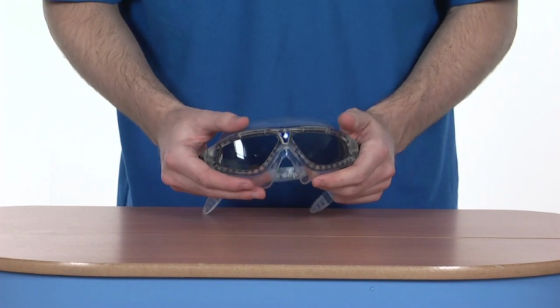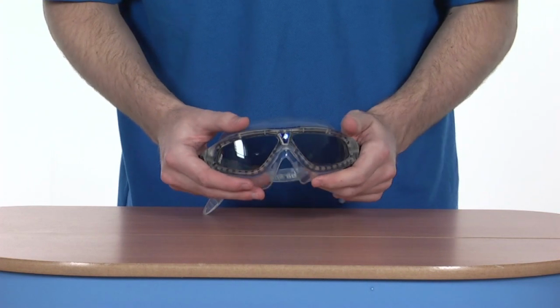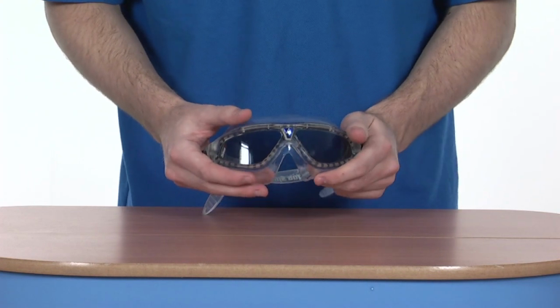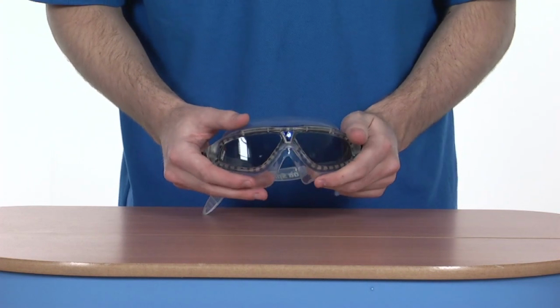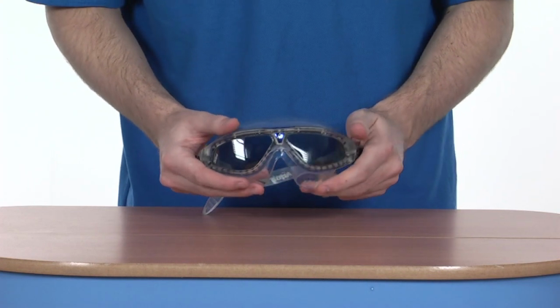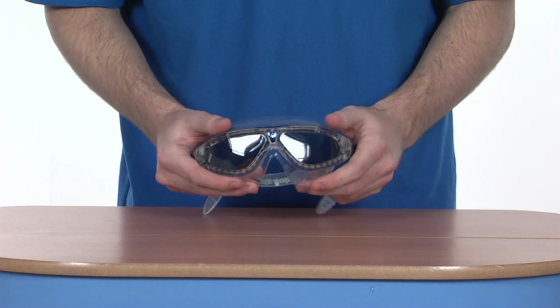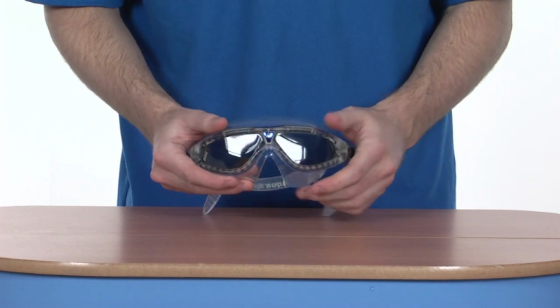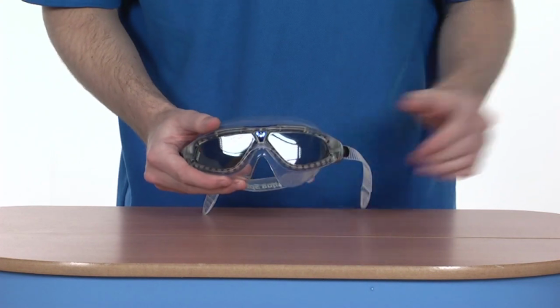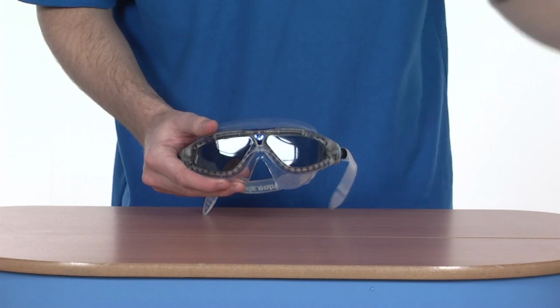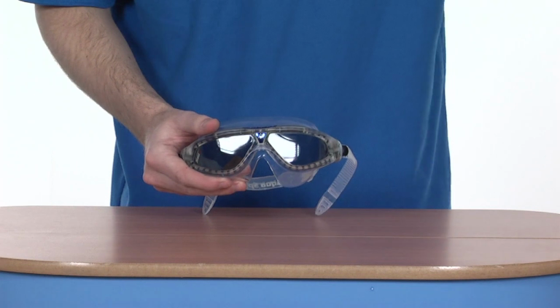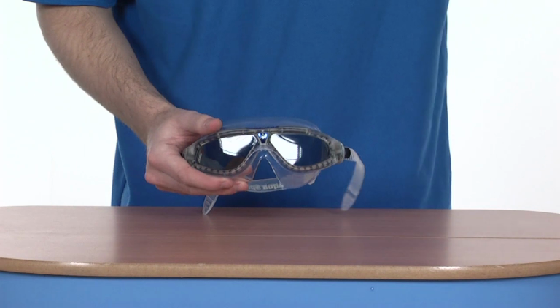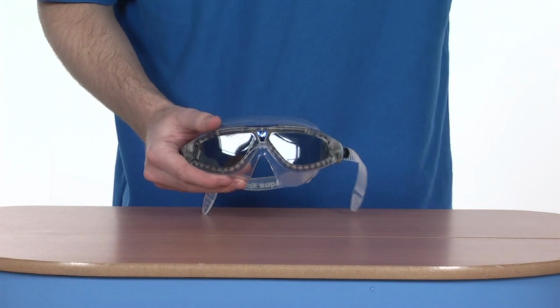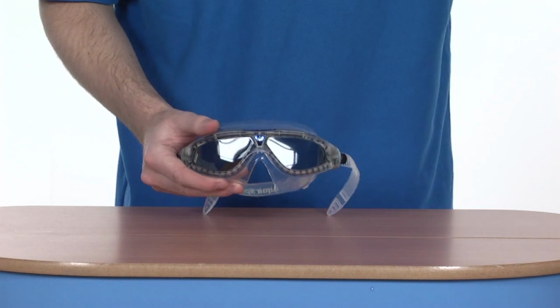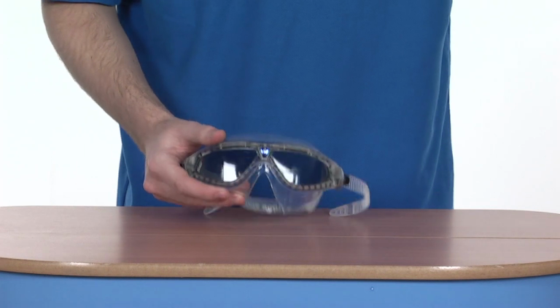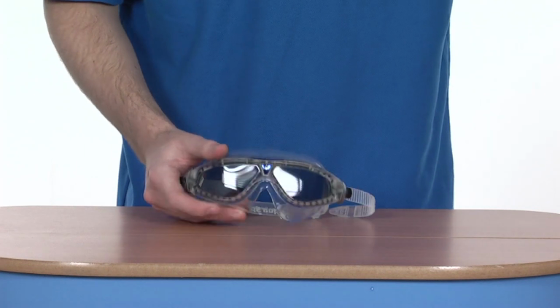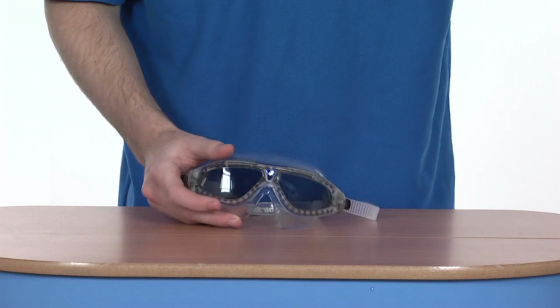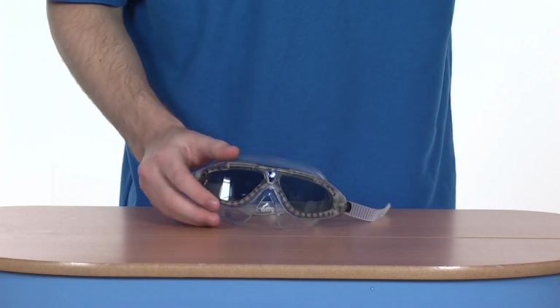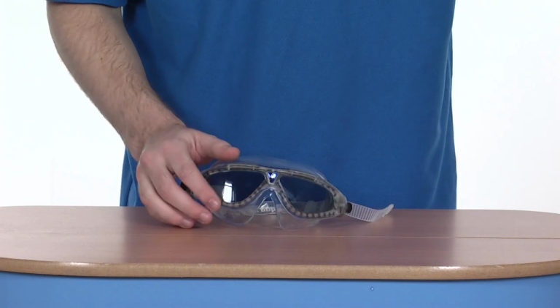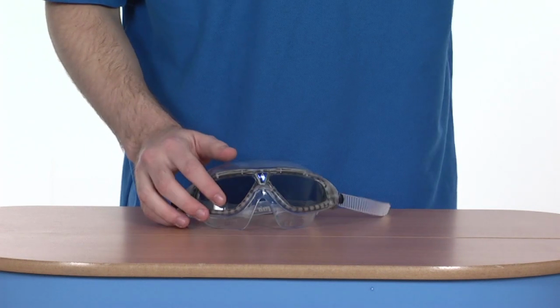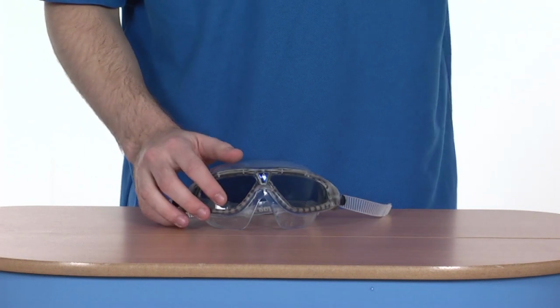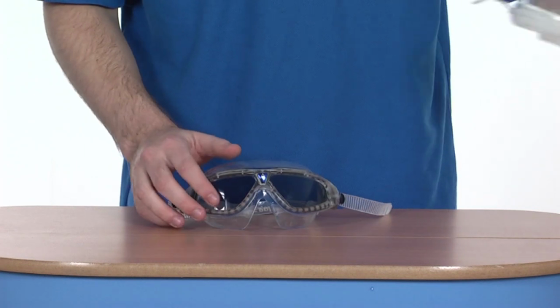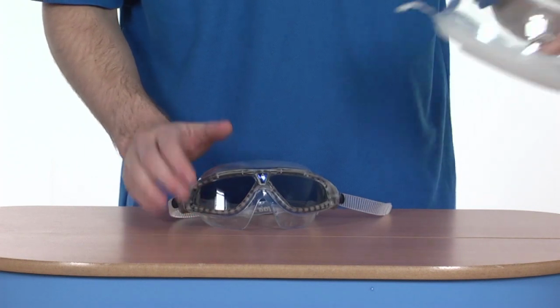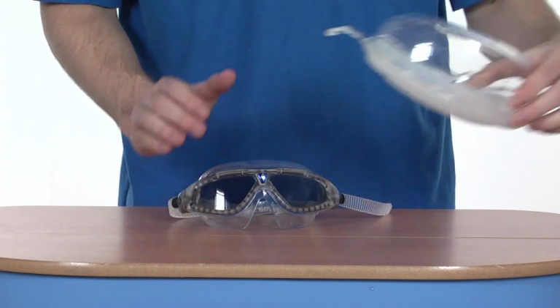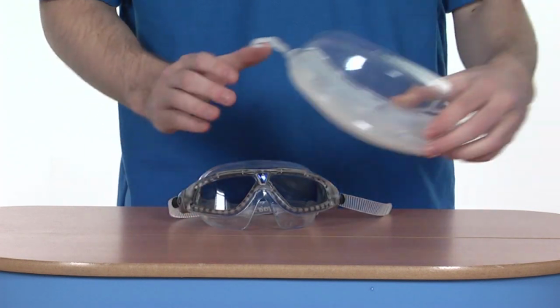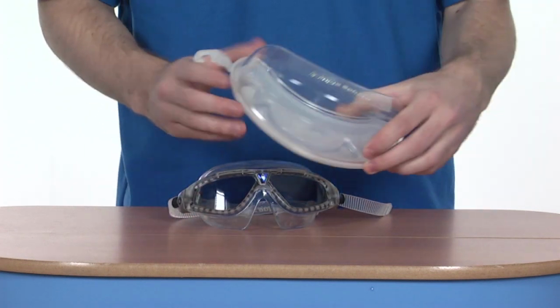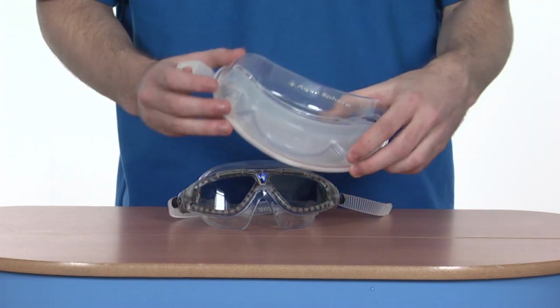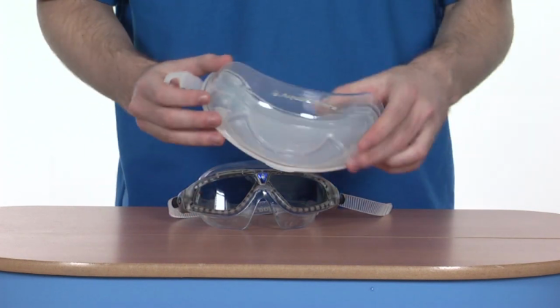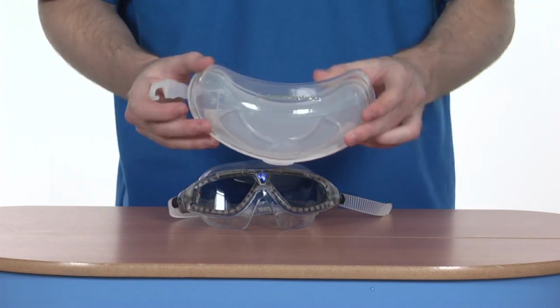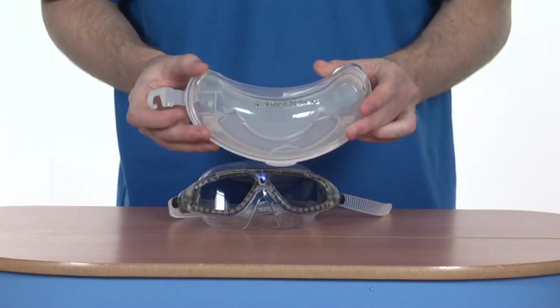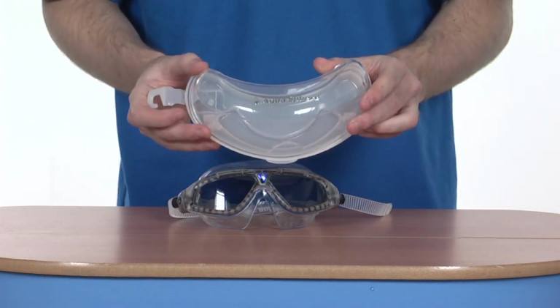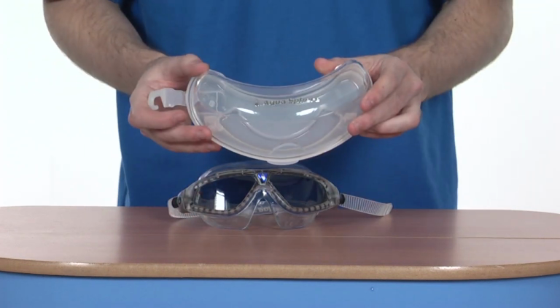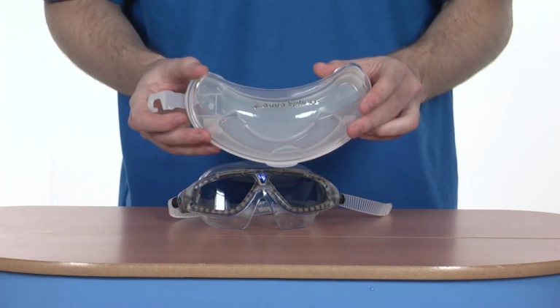And as an added bonus, this product comes with its own protective outer casing.